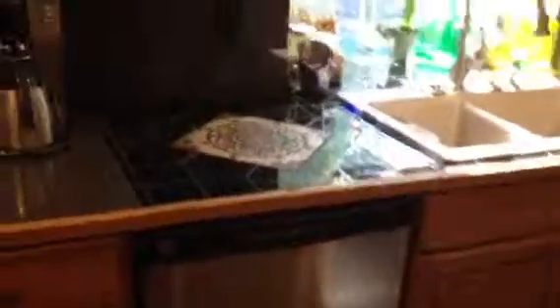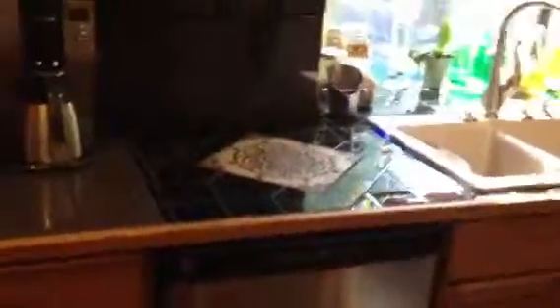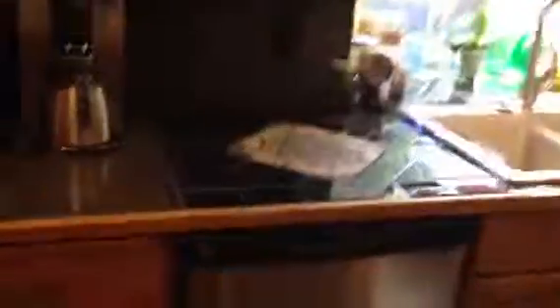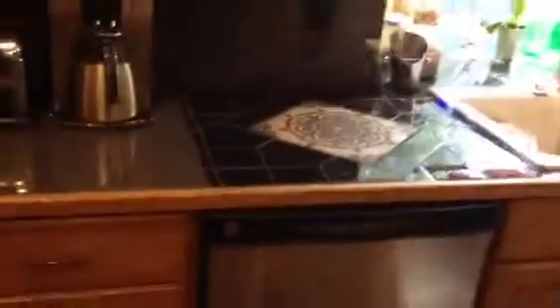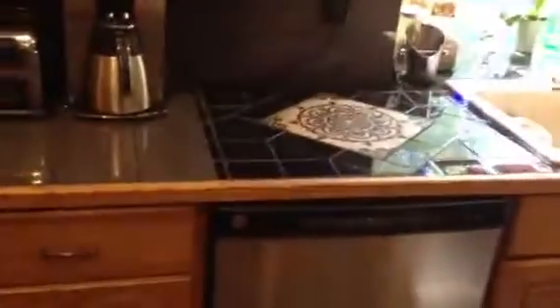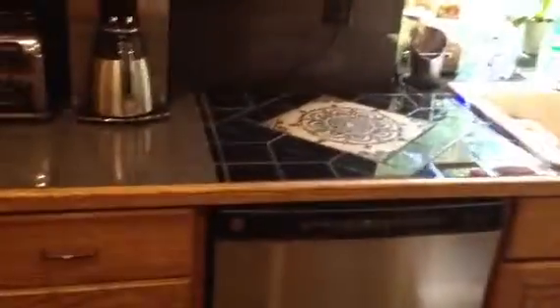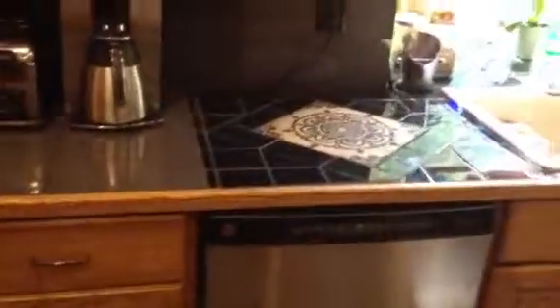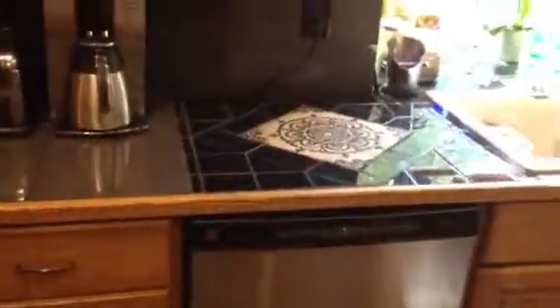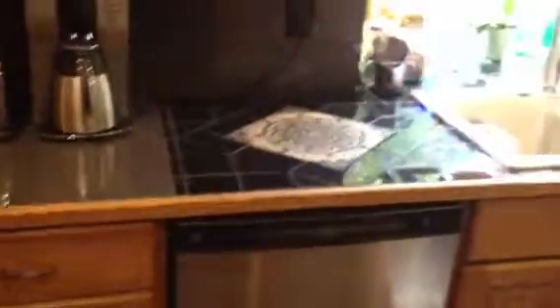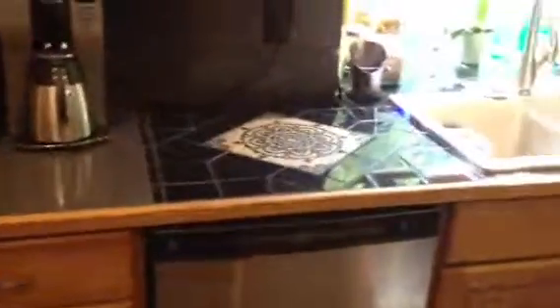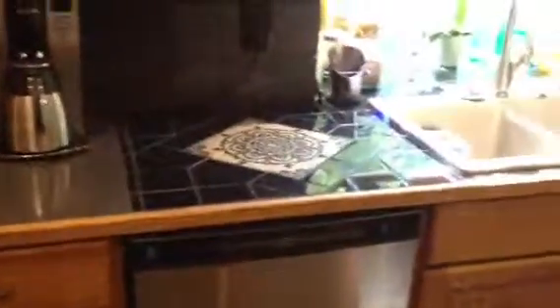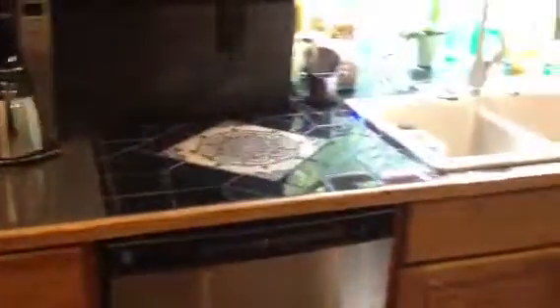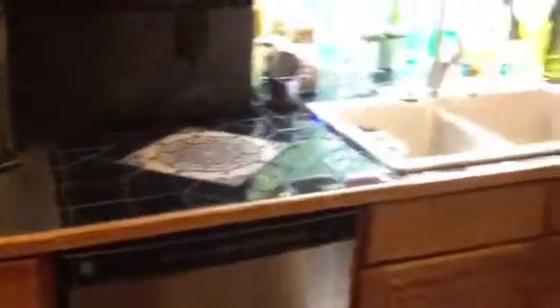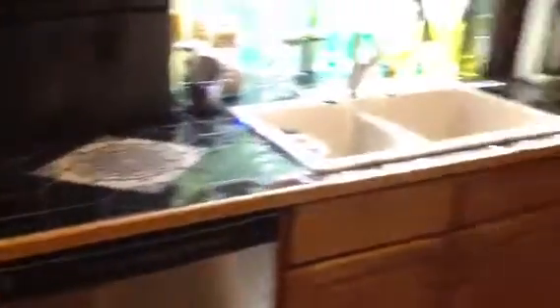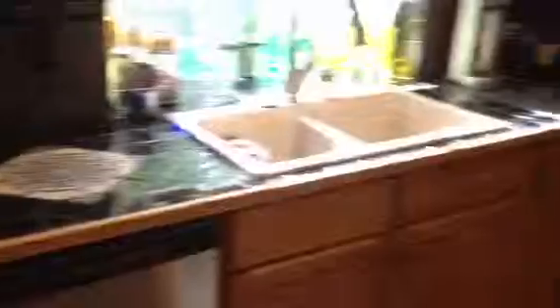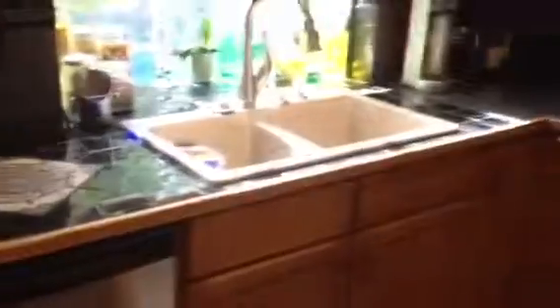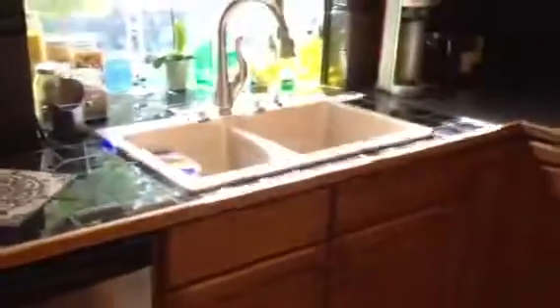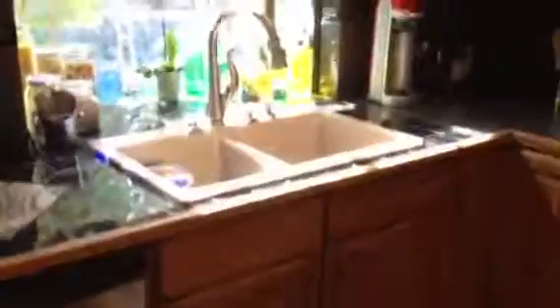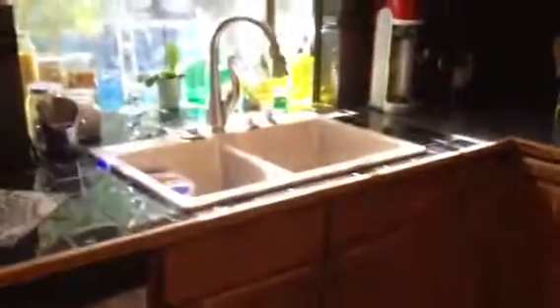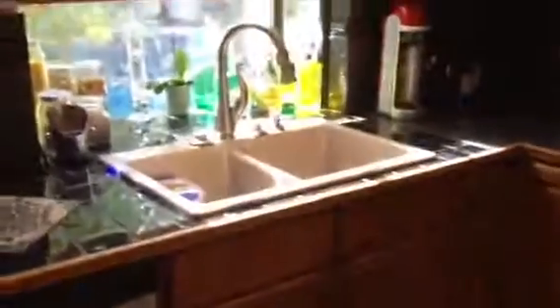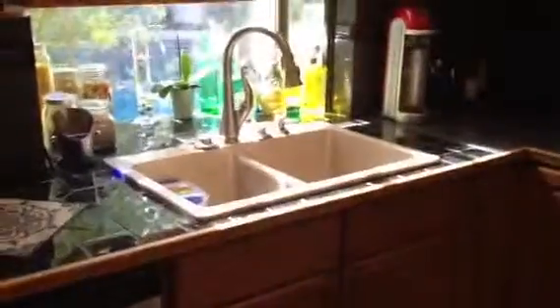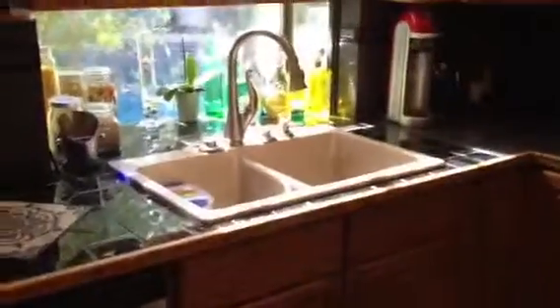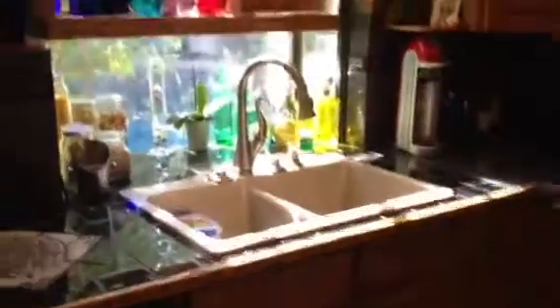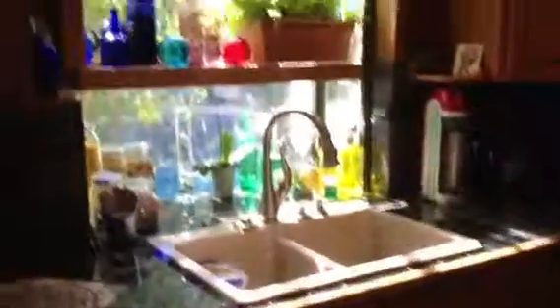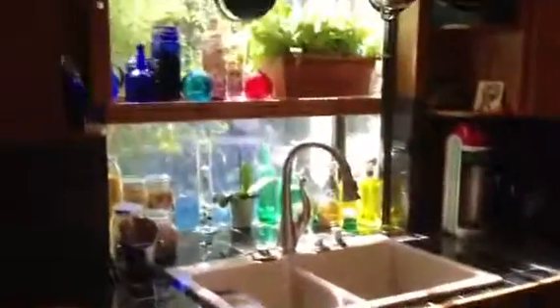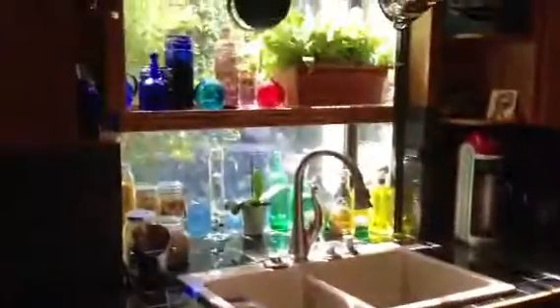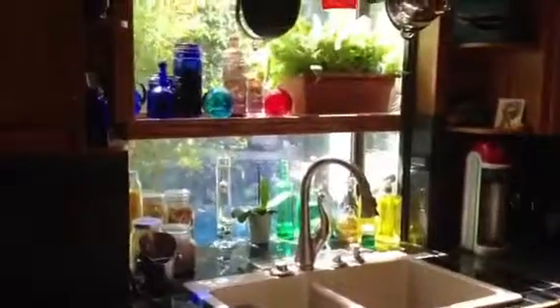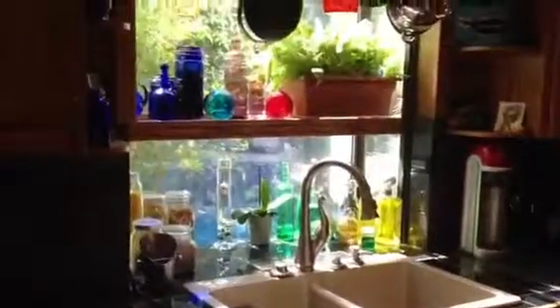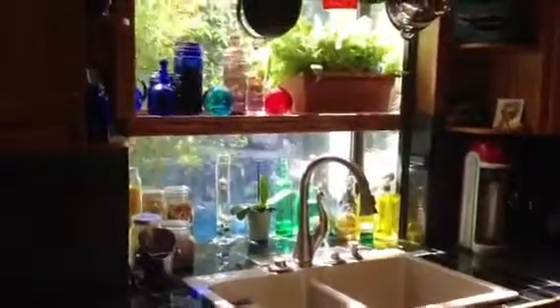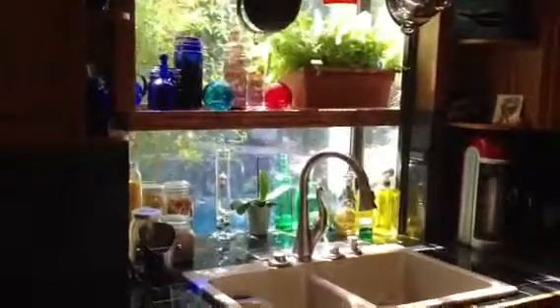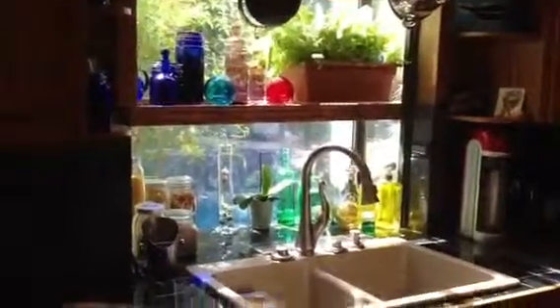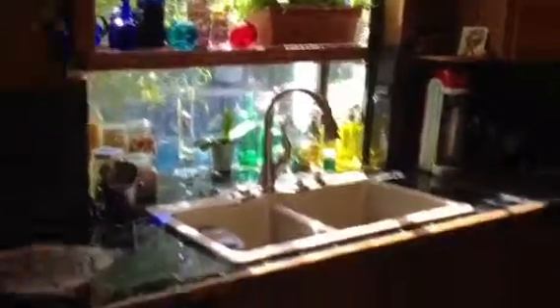And tile — that's cool, right? And a new sink. Very cool.